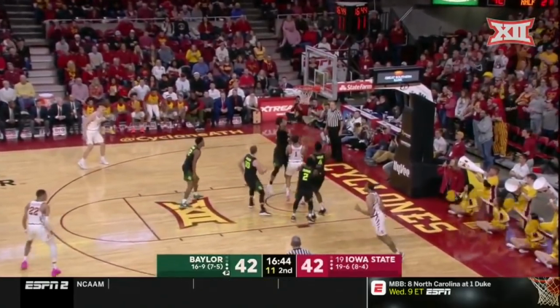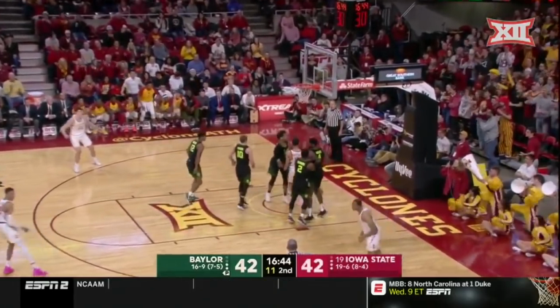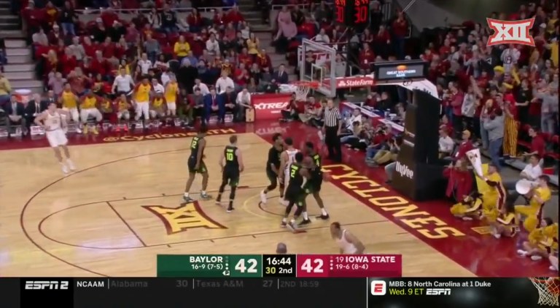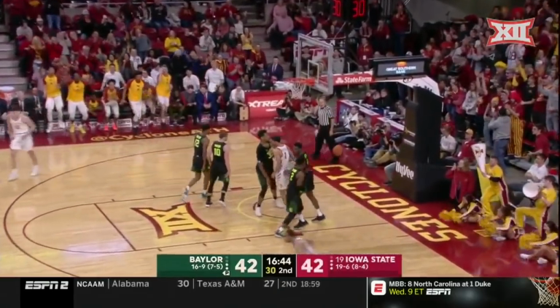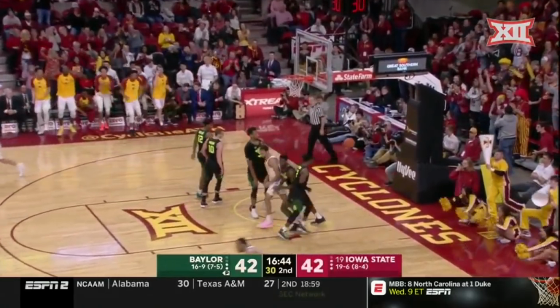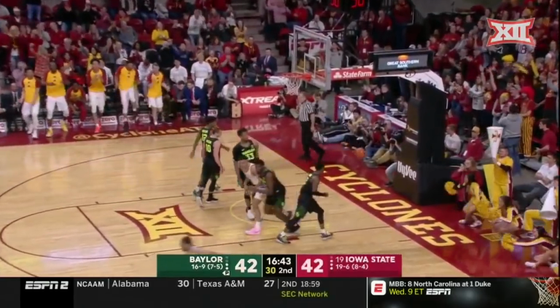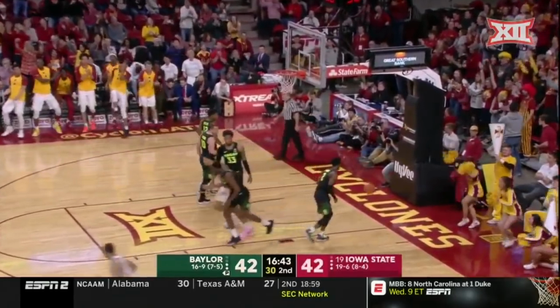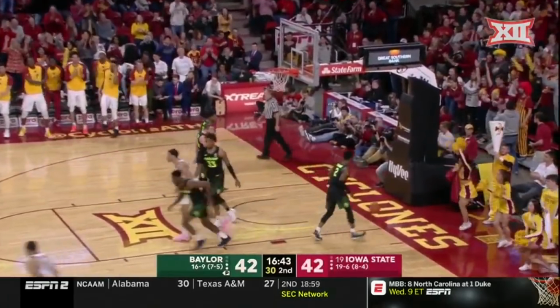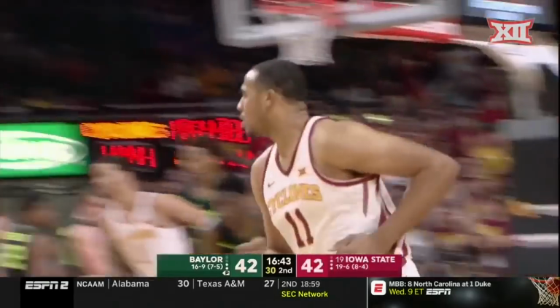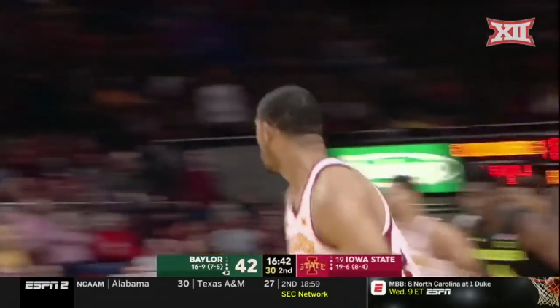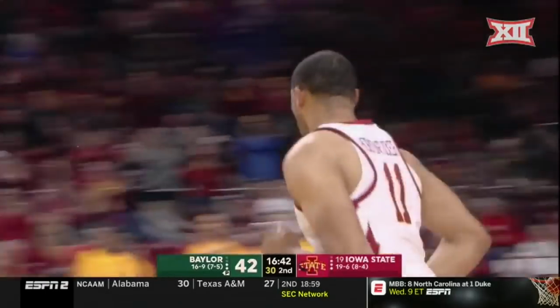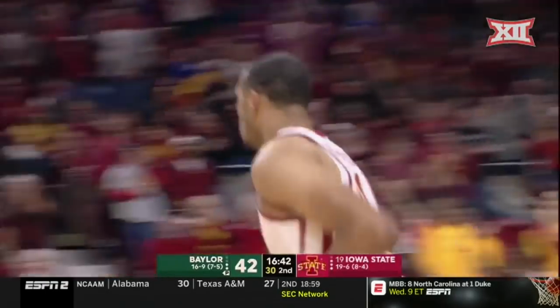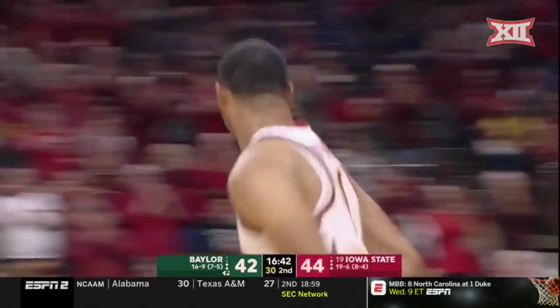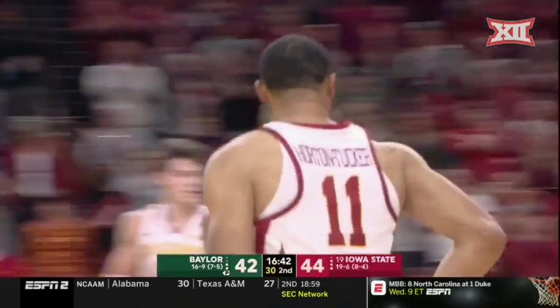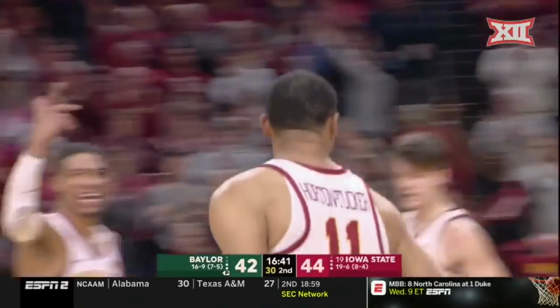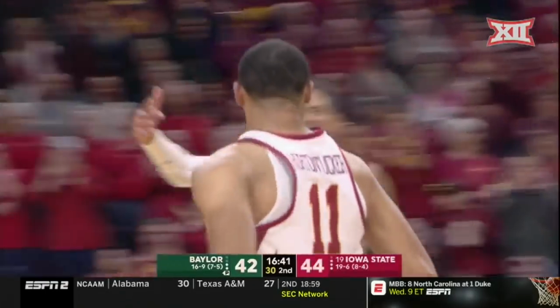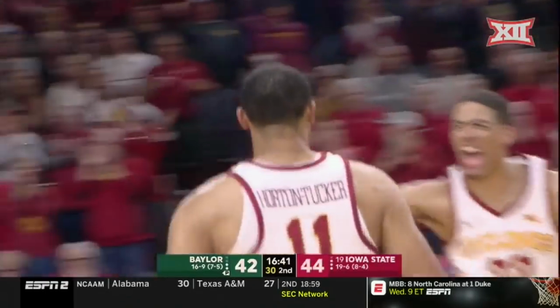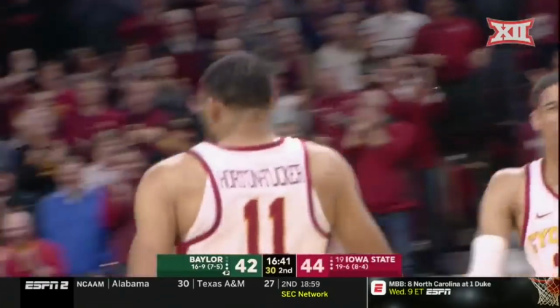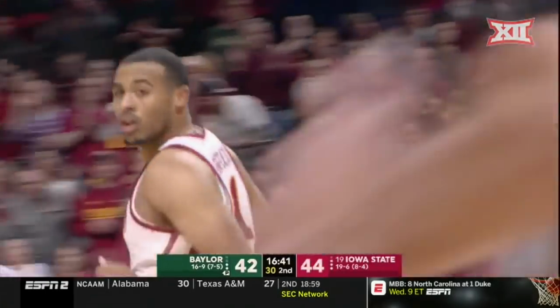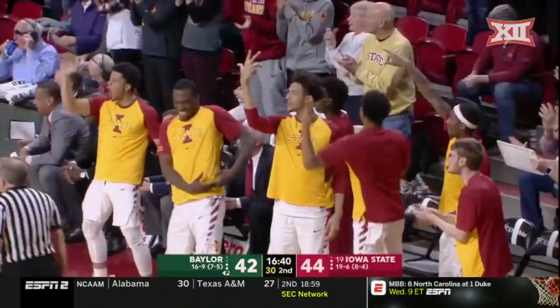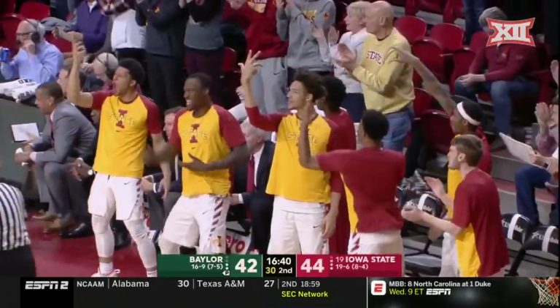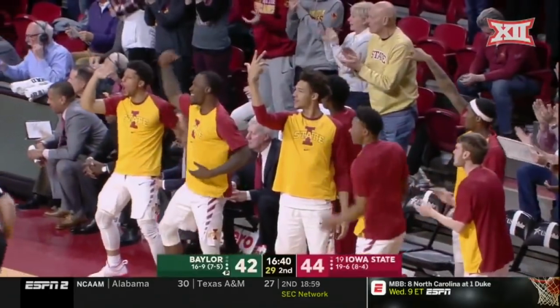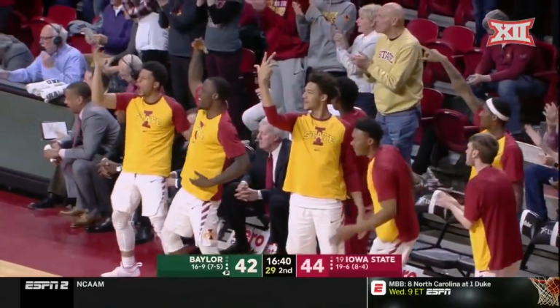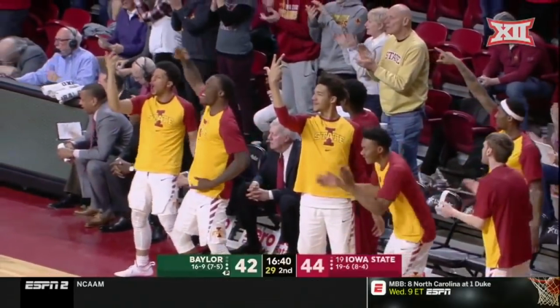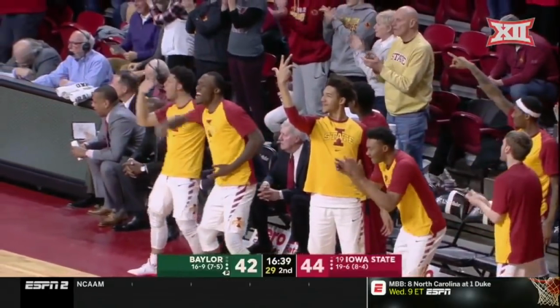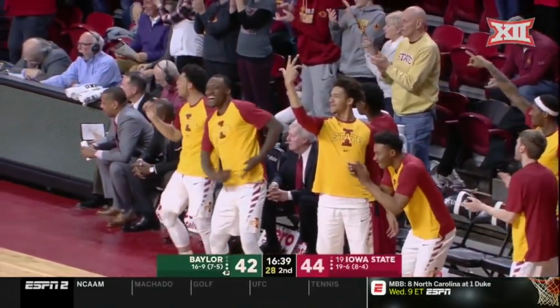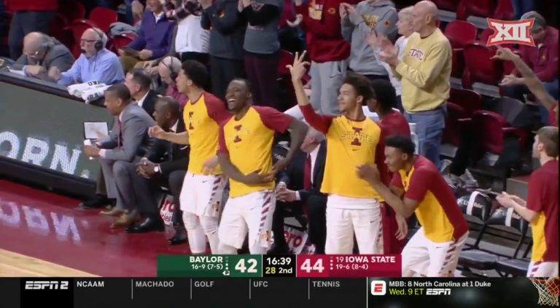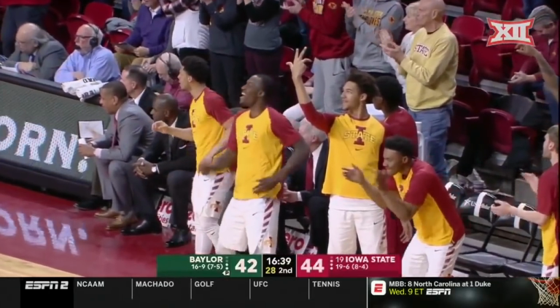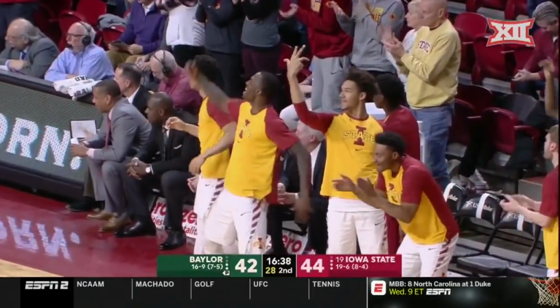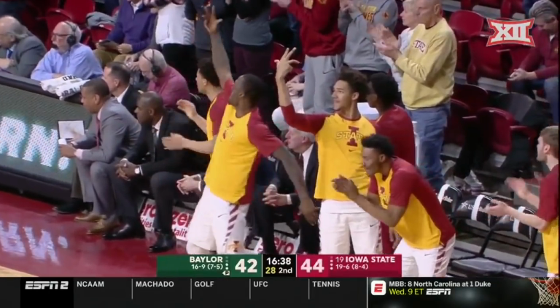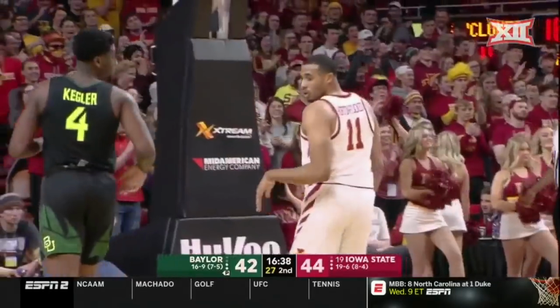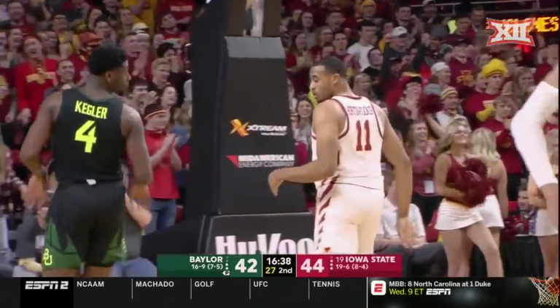Tucker spins it — wow. Degree of difficulty on that one, but we should give him more than two points.